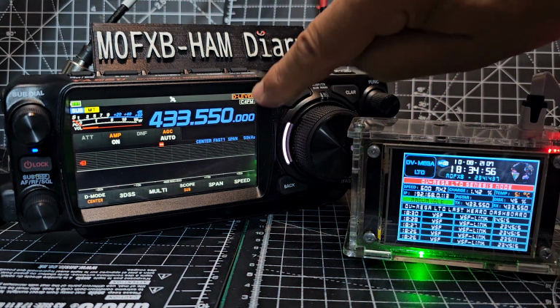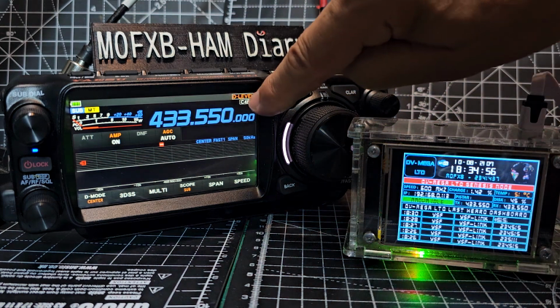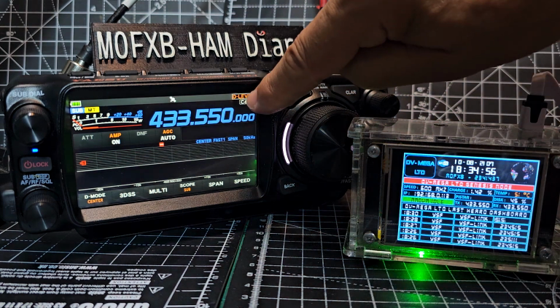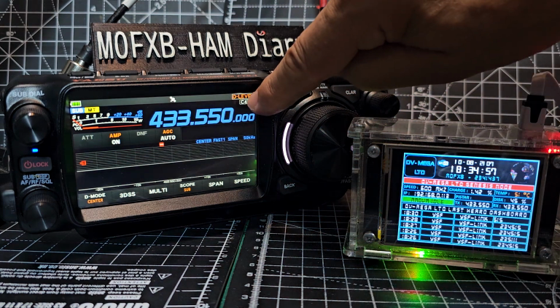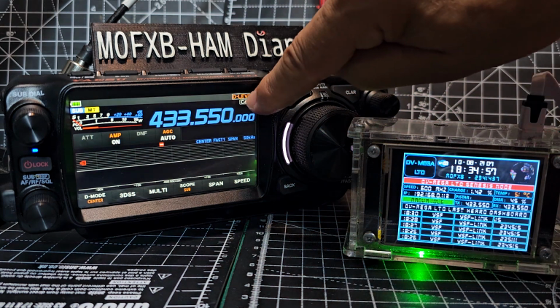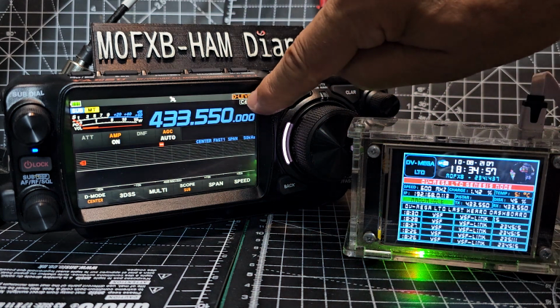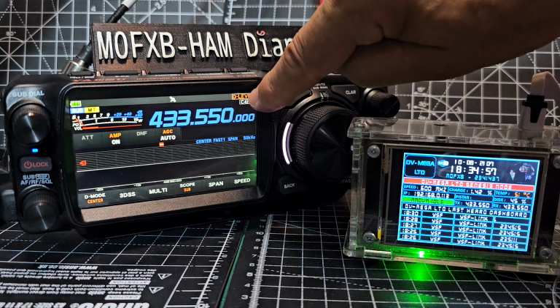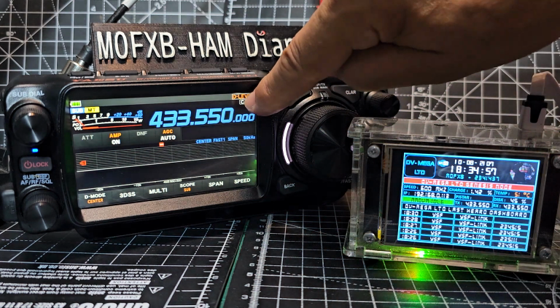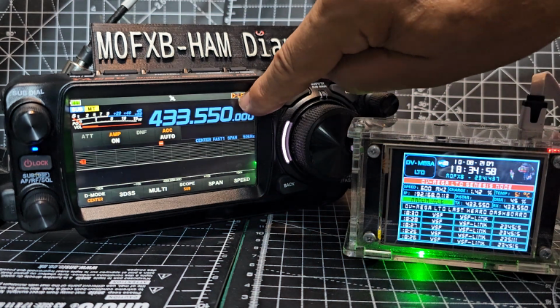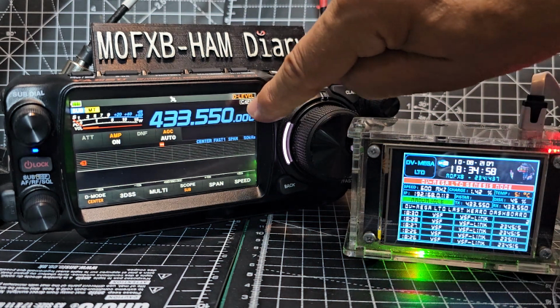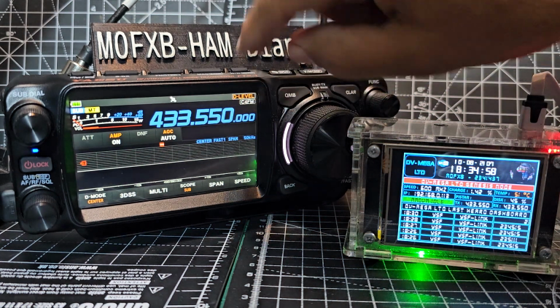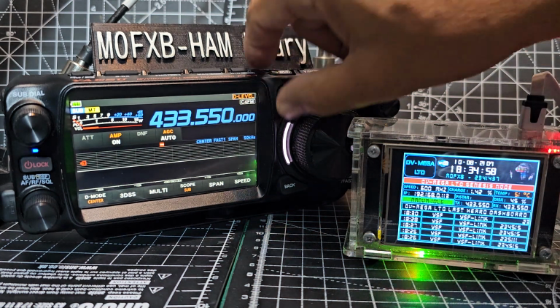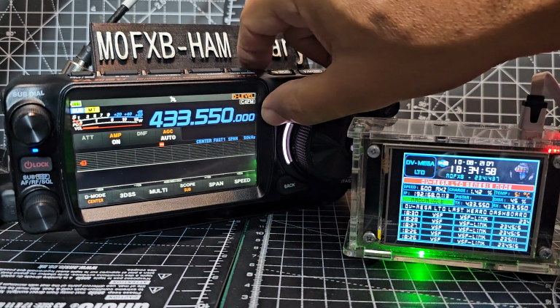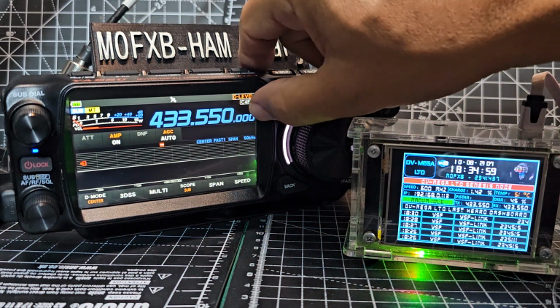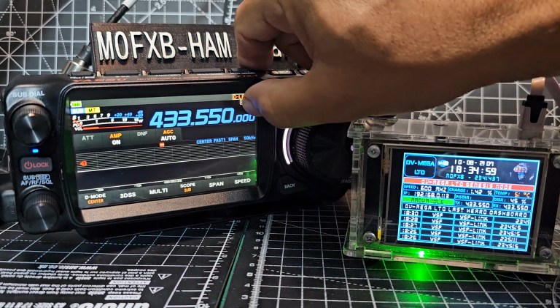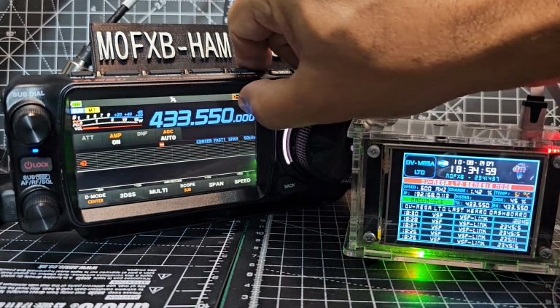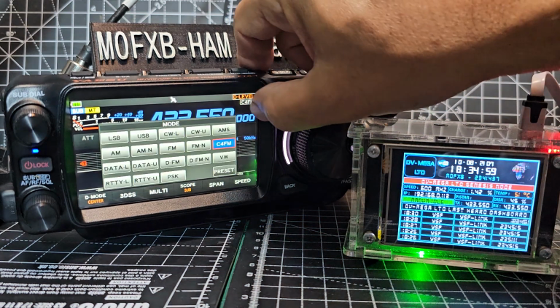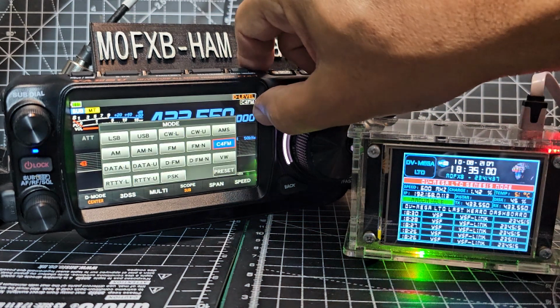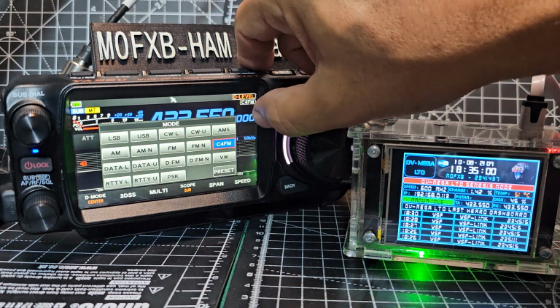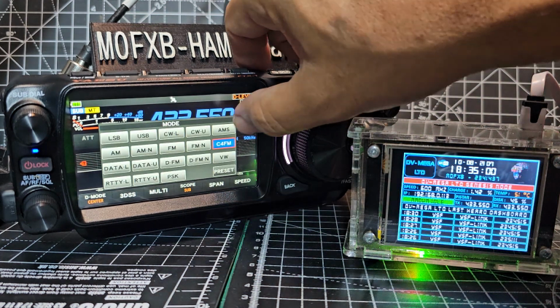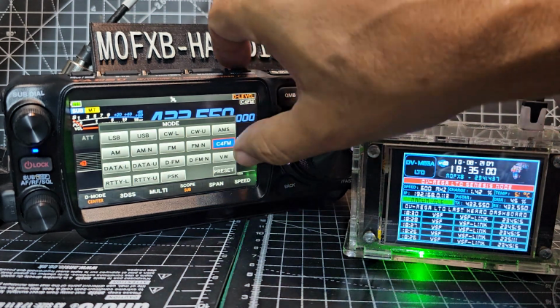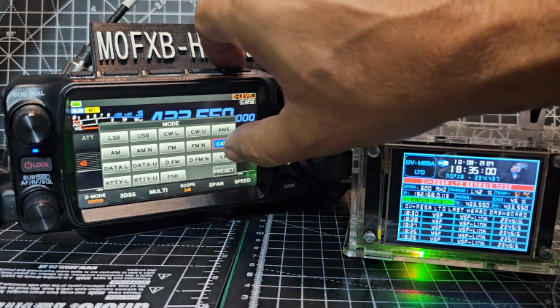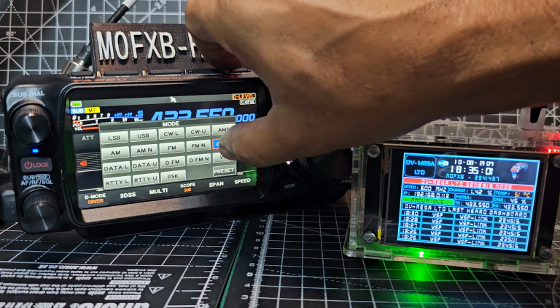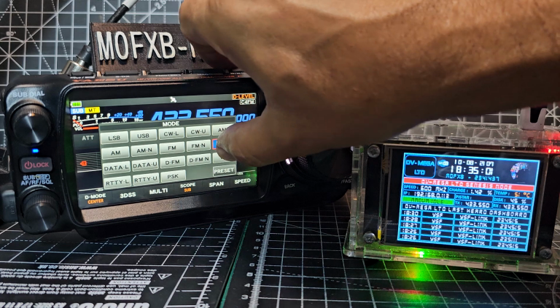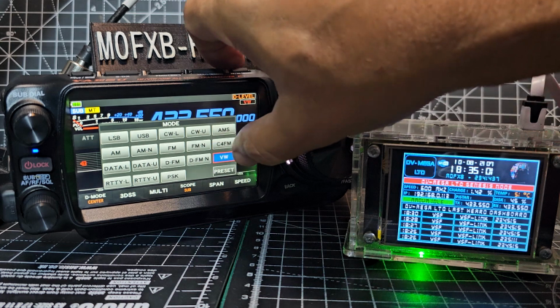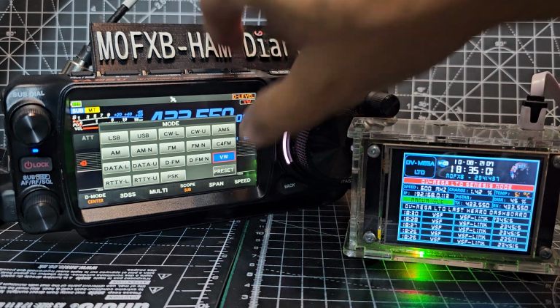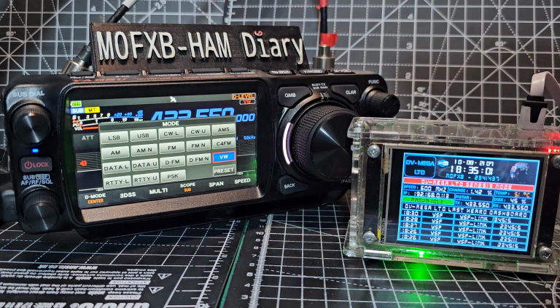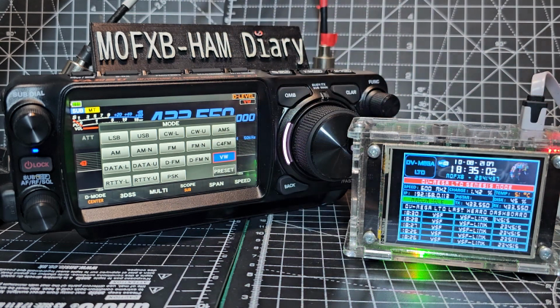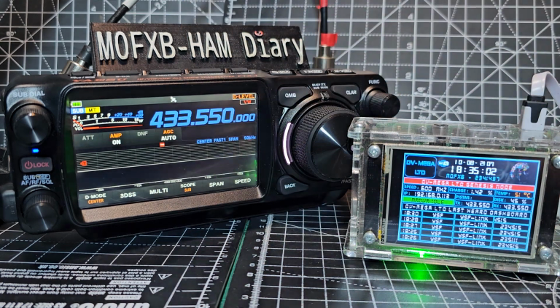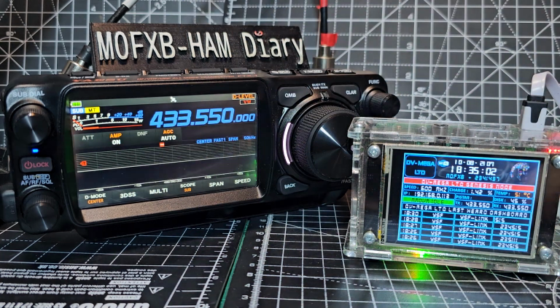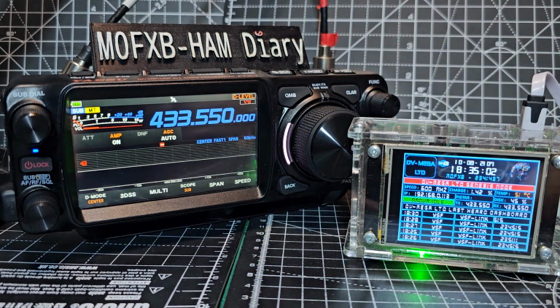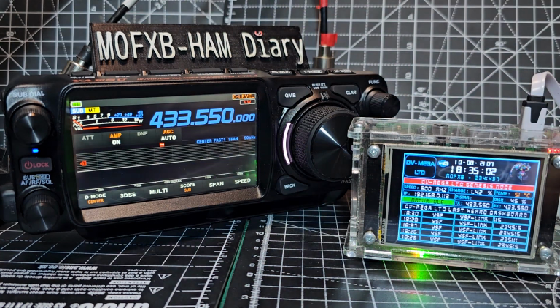Nice and easy. Just tap above here, tap the screen and select C4FM. And that's it, we're in there.